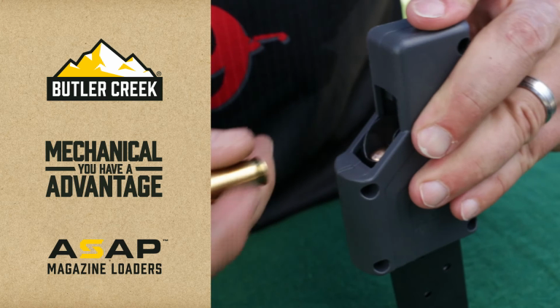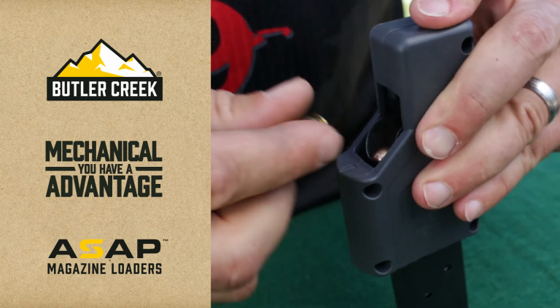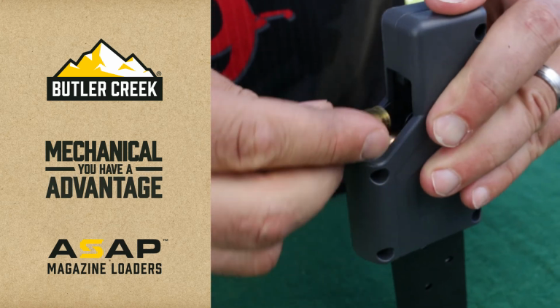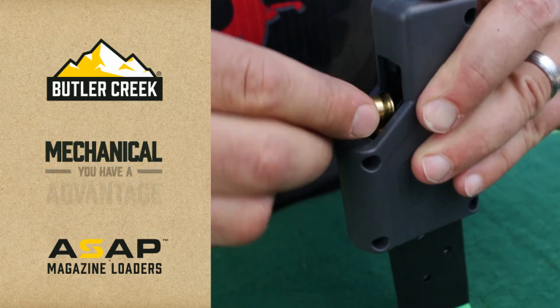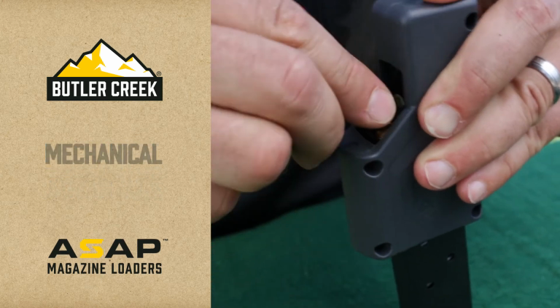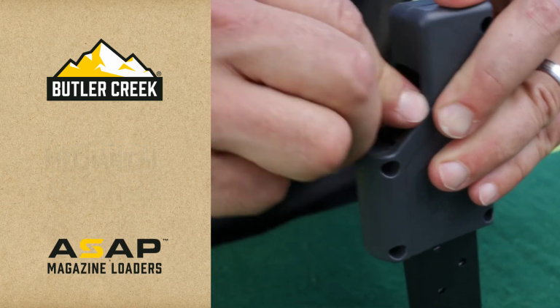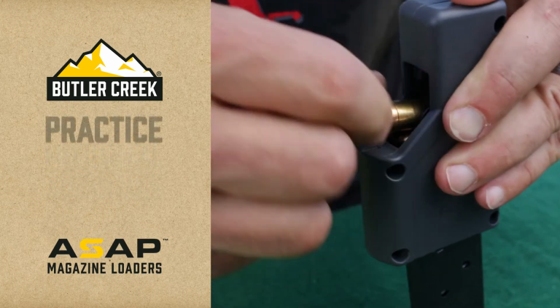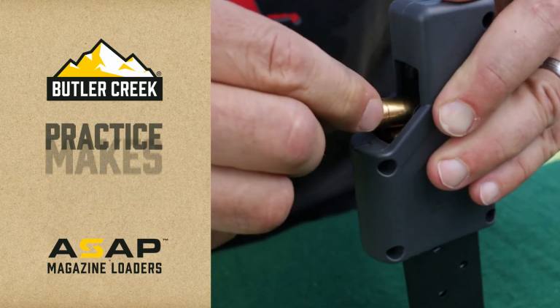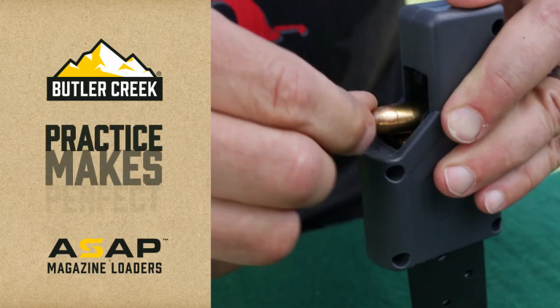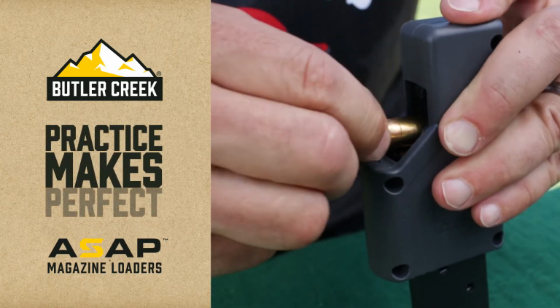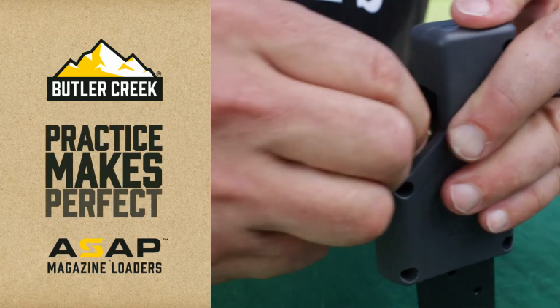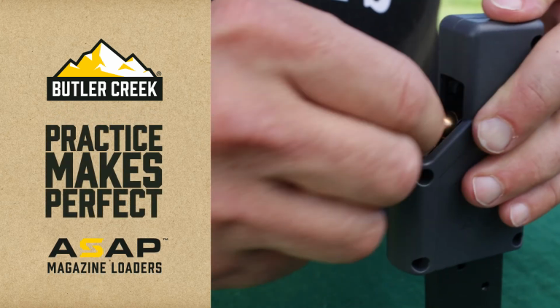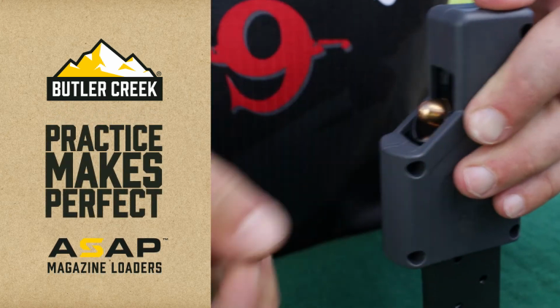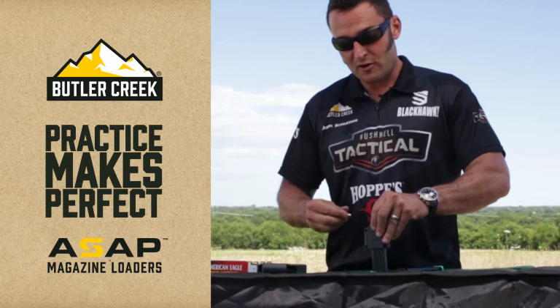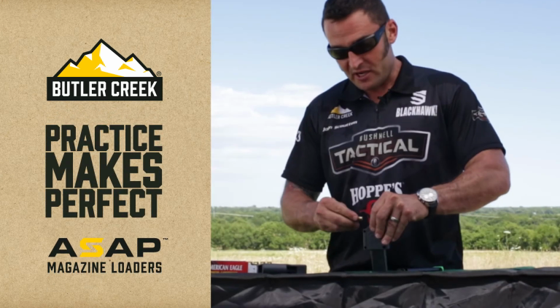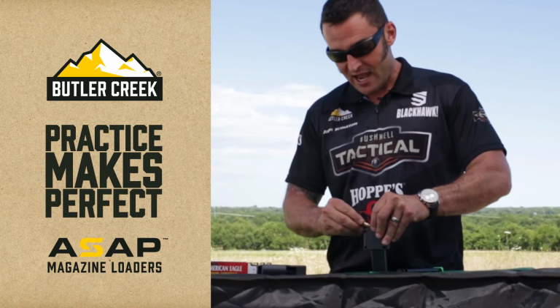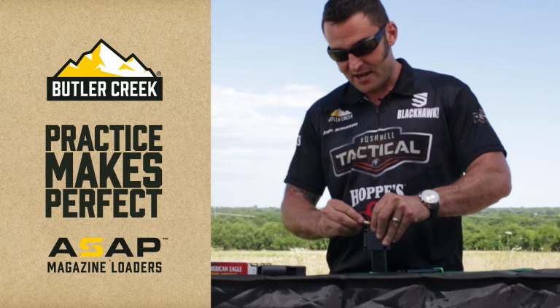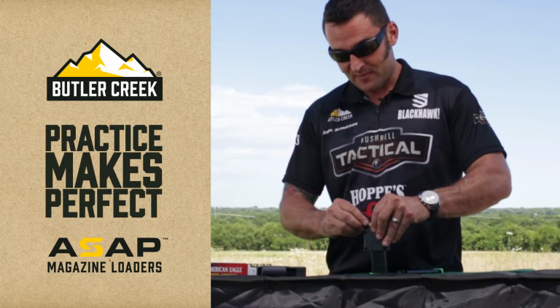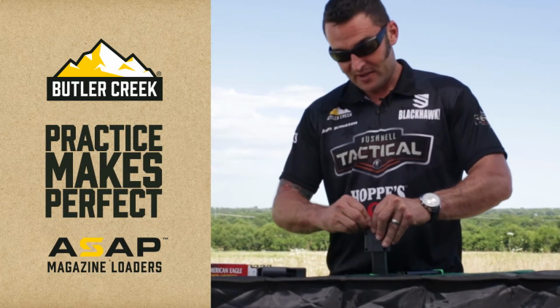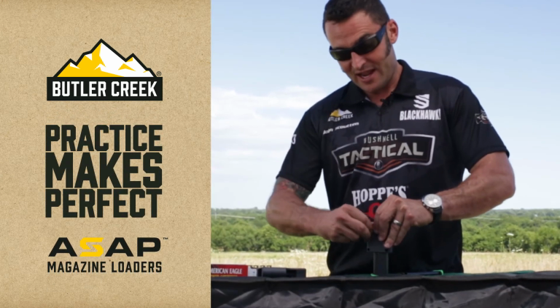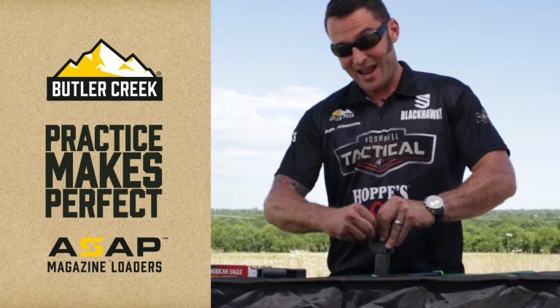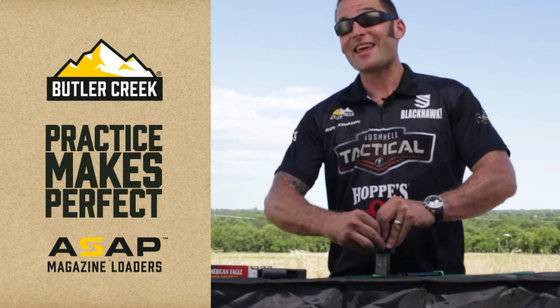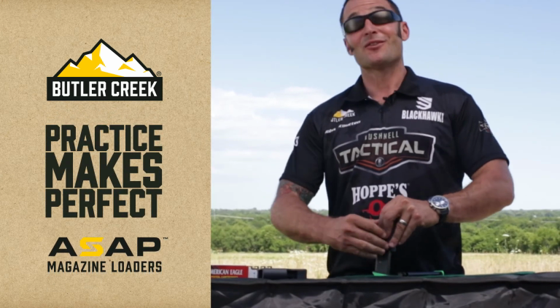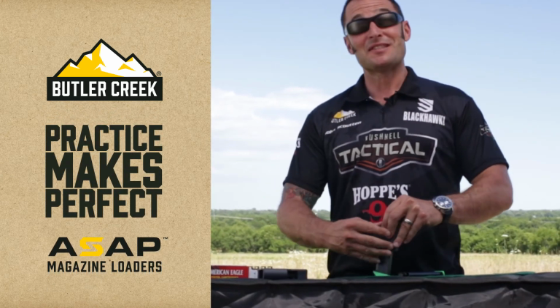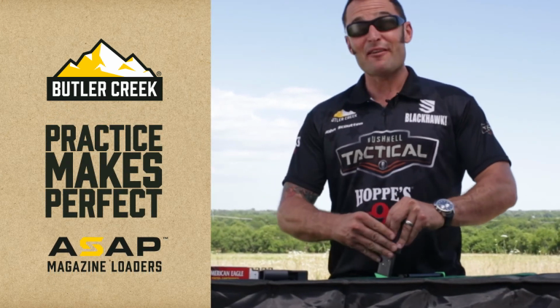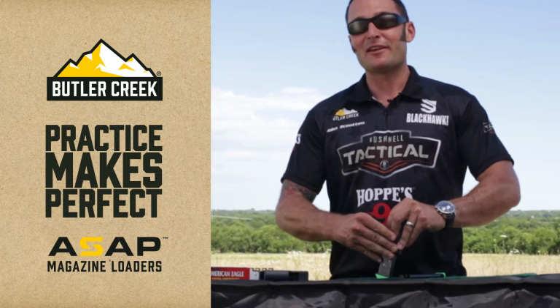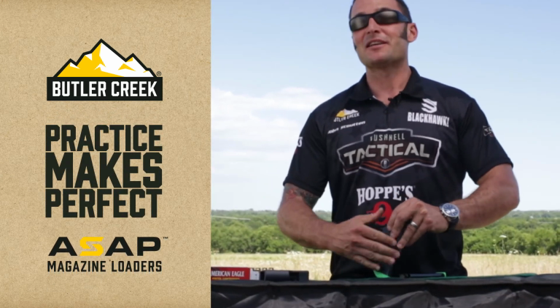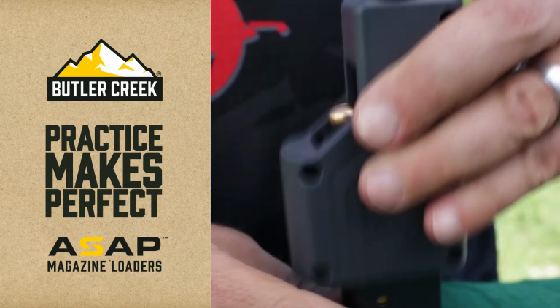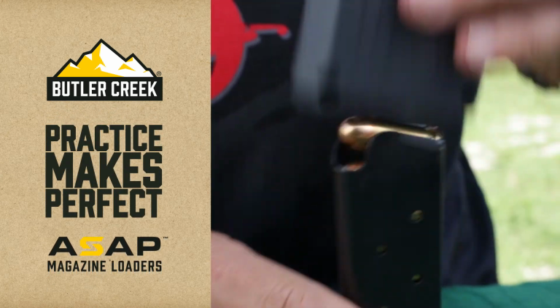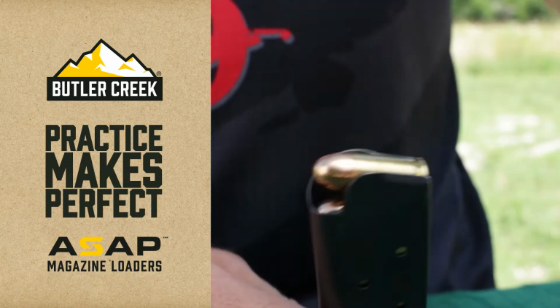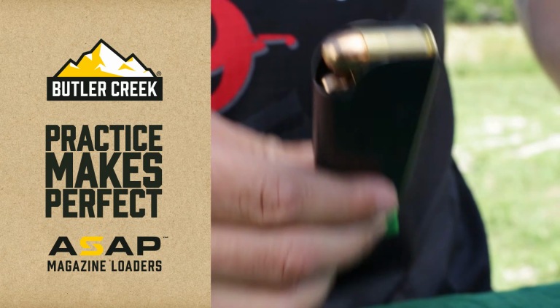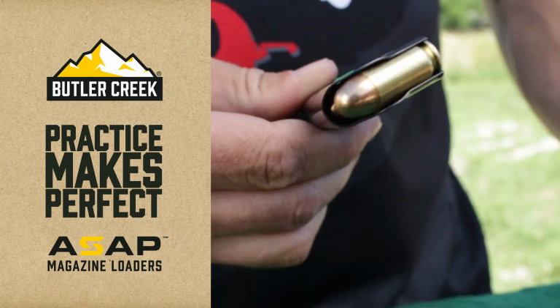With a little practice you can get pretty quick at it, and it'll definitely save your thumbs.